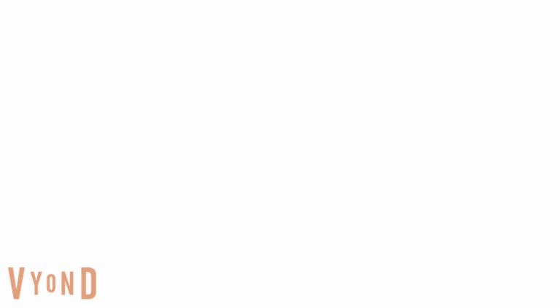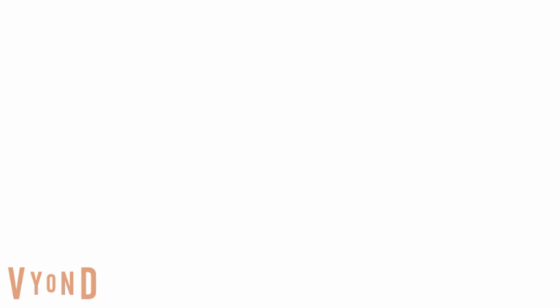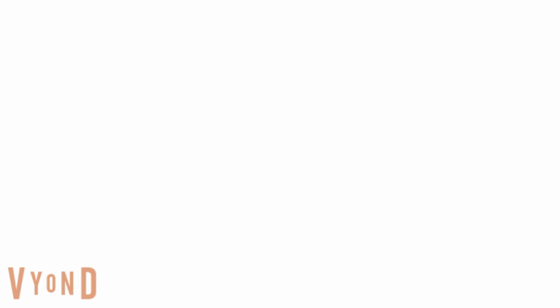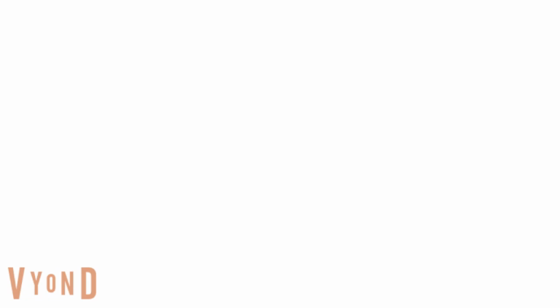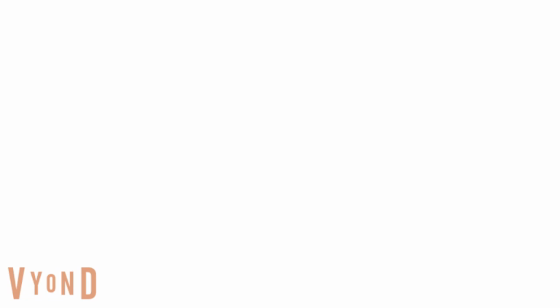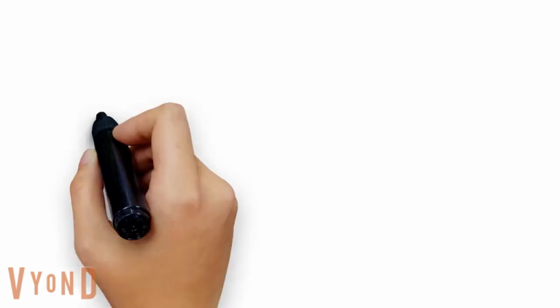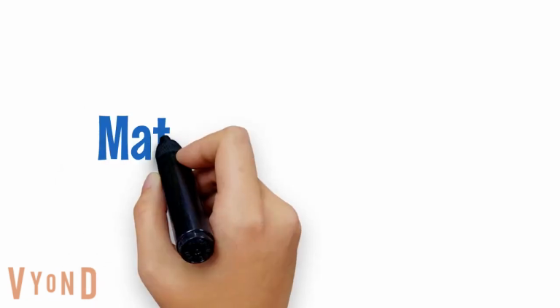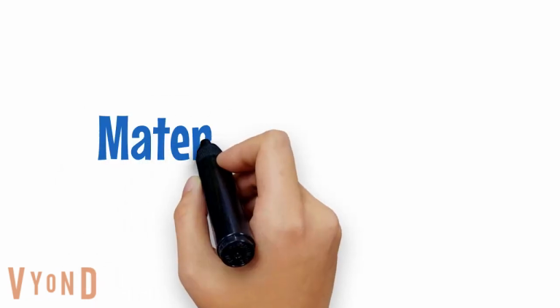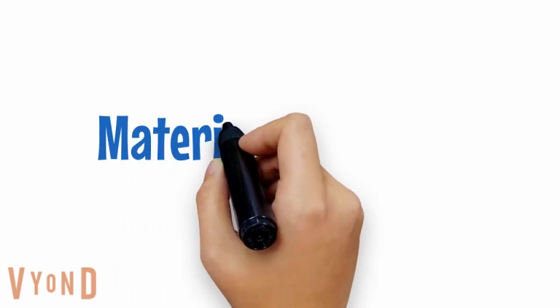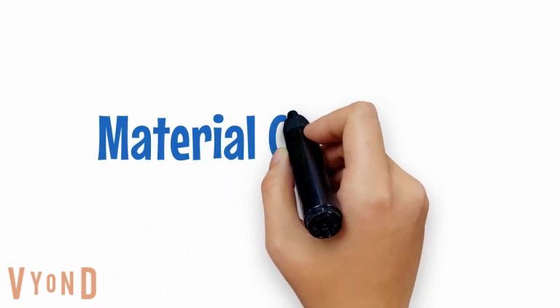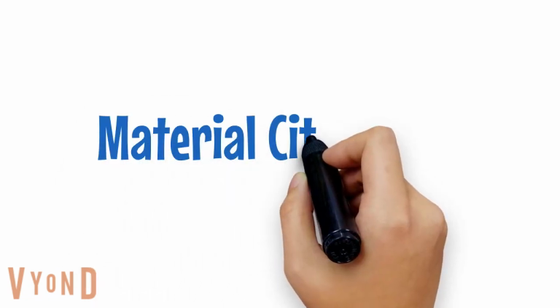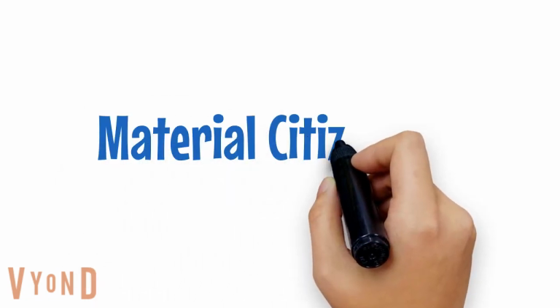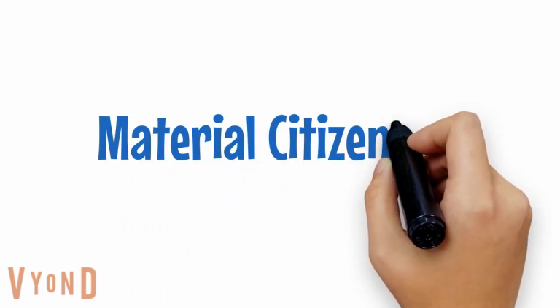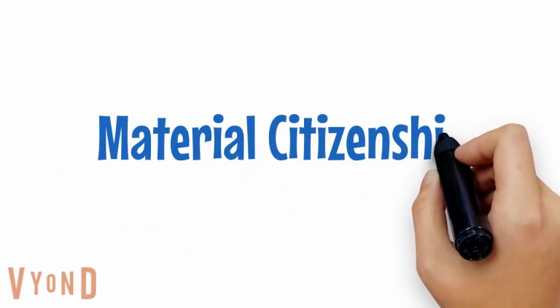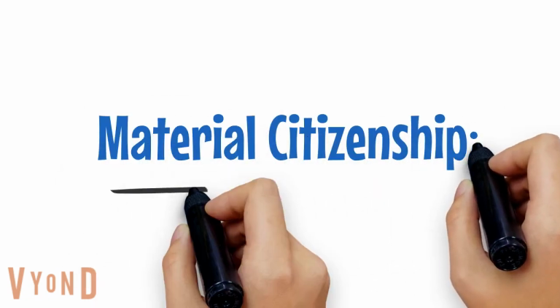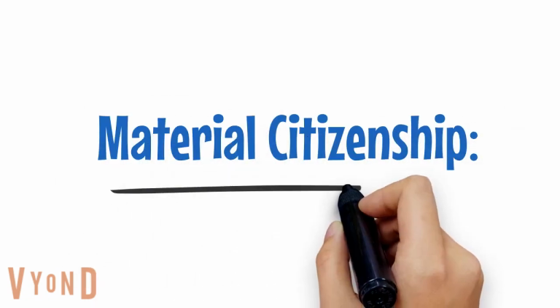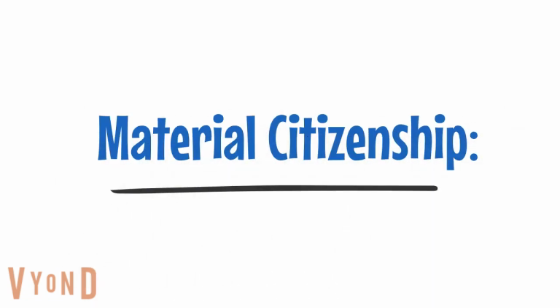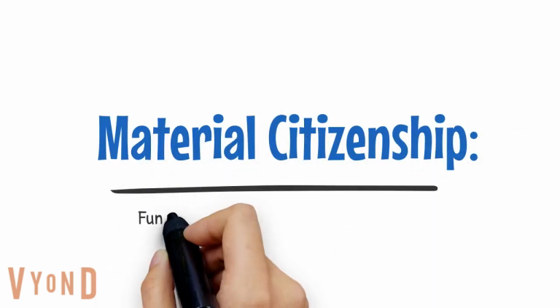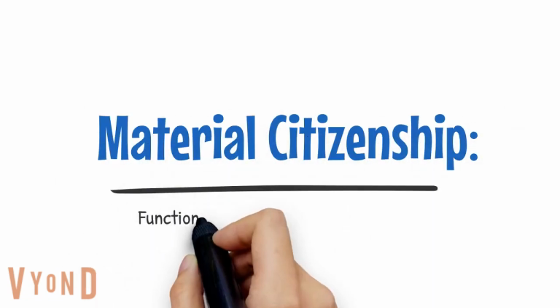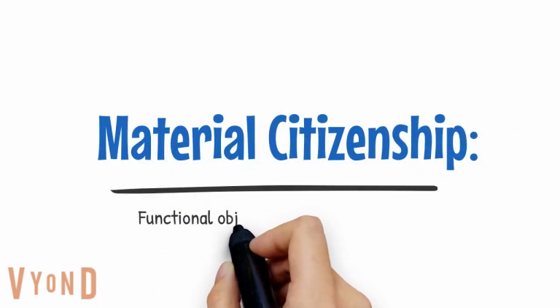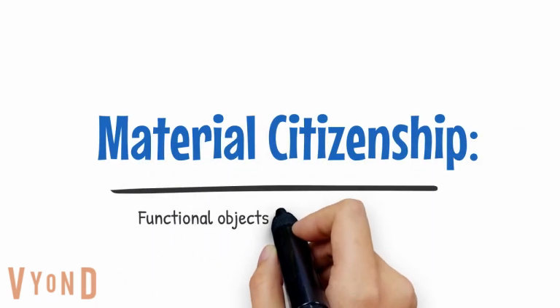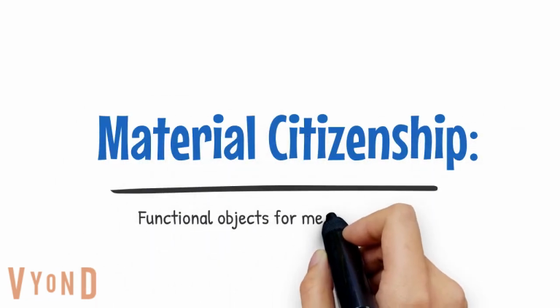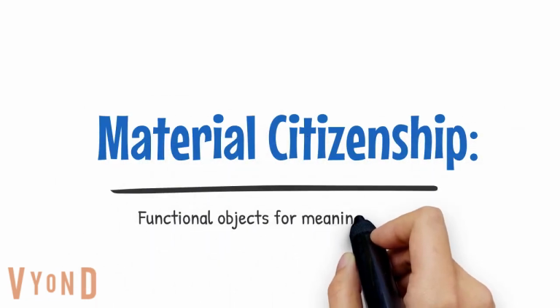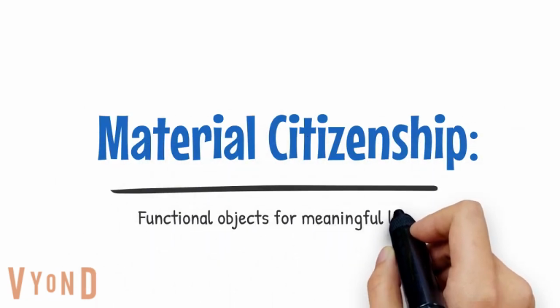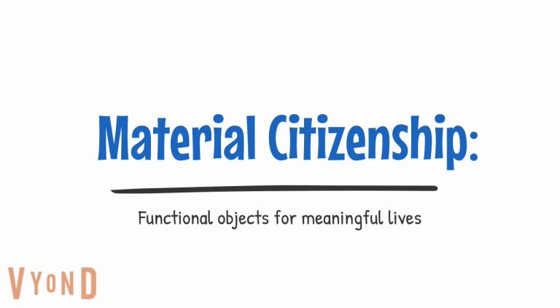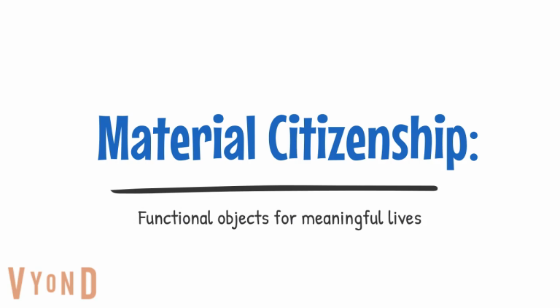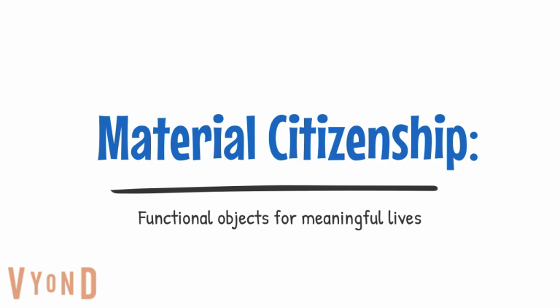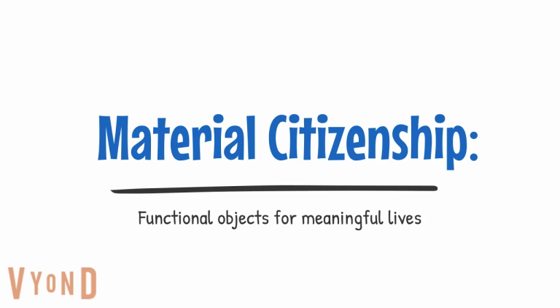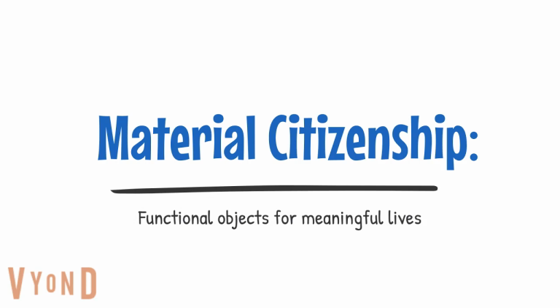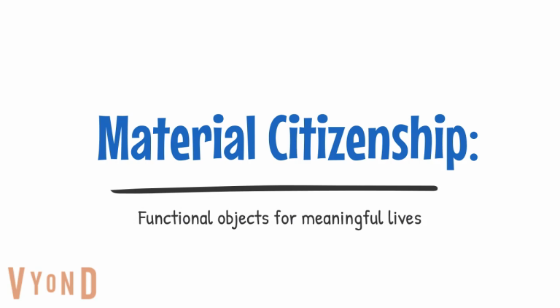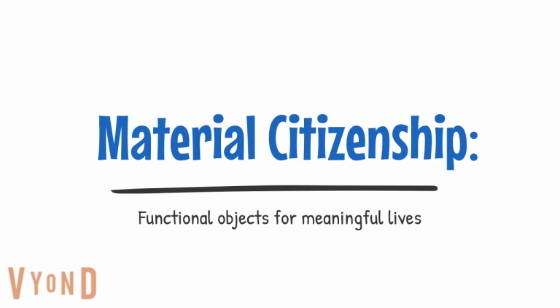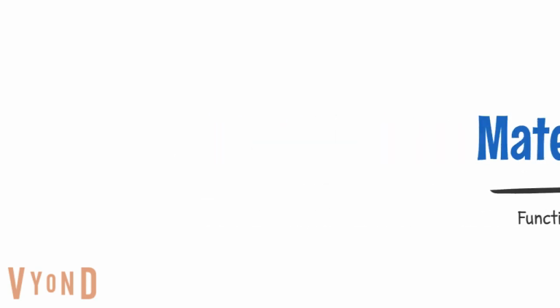Hello and welcome to this video. Material Citizenship: Functional Objects for Meaningful Lives.